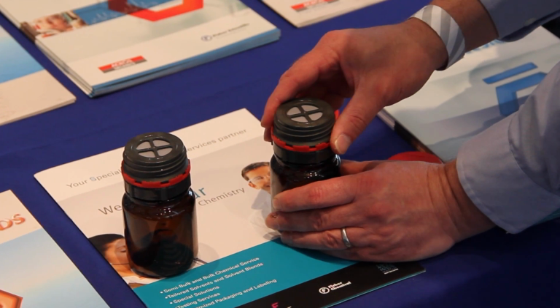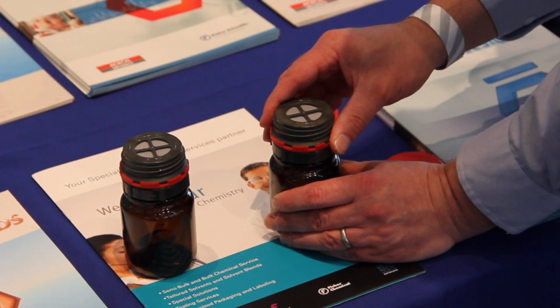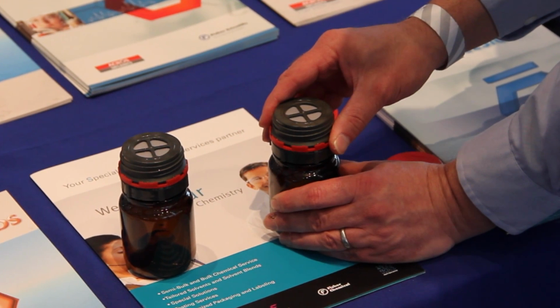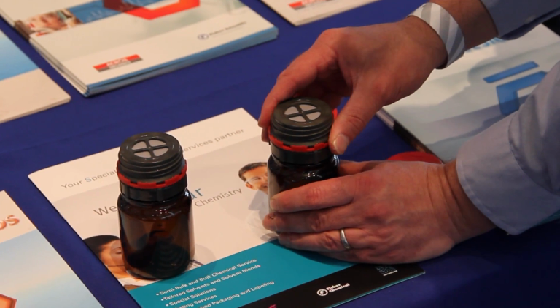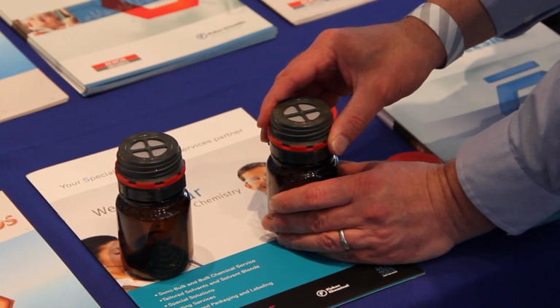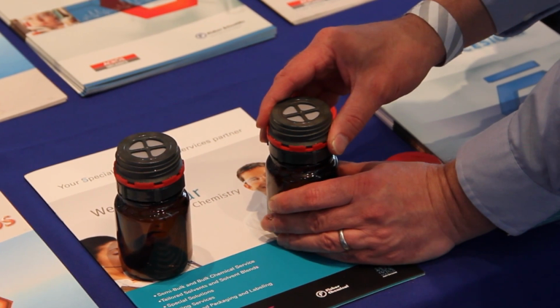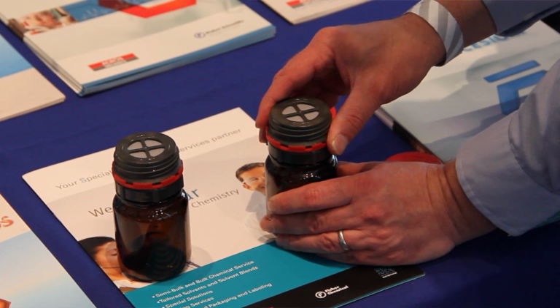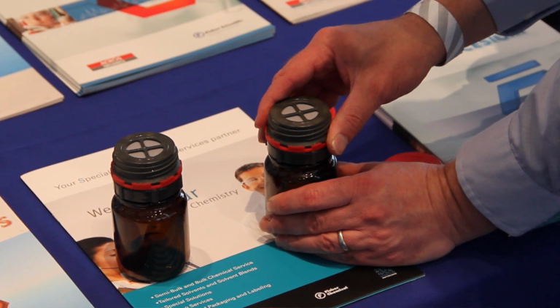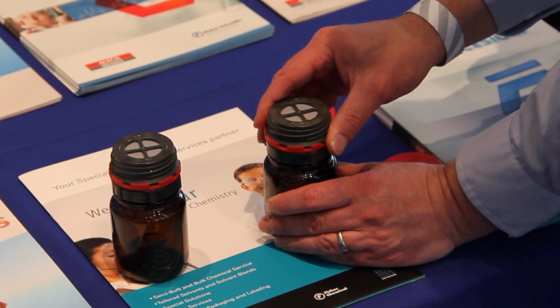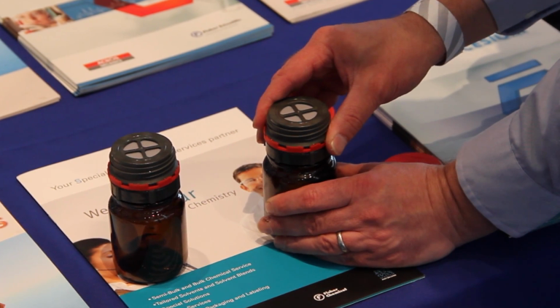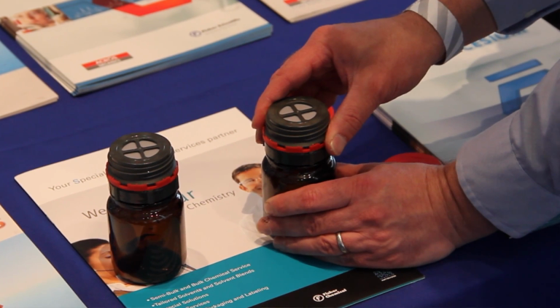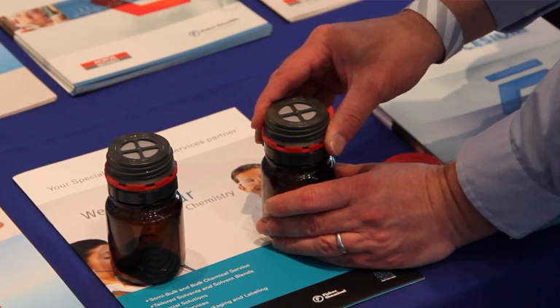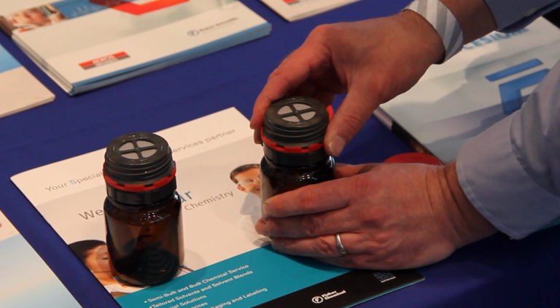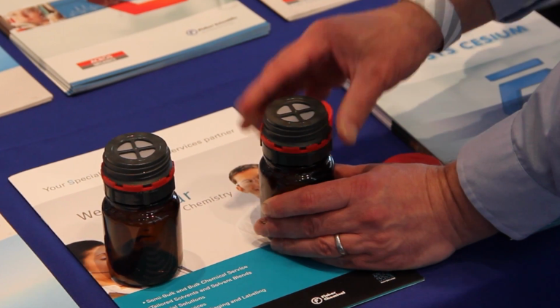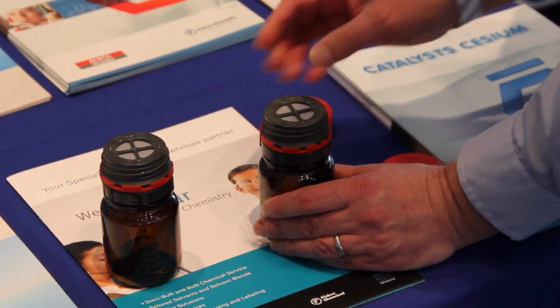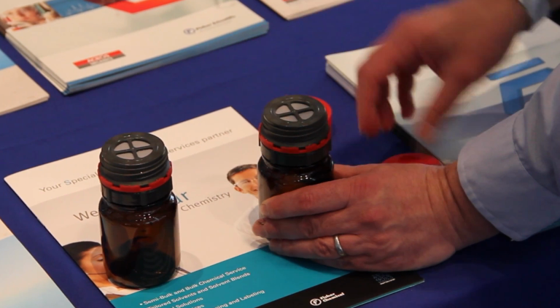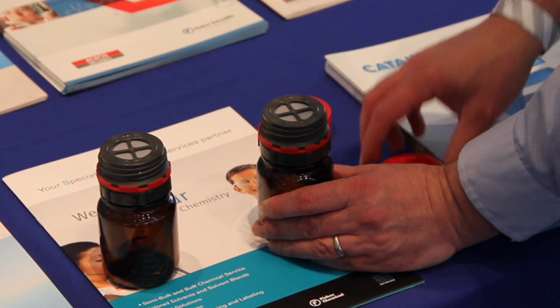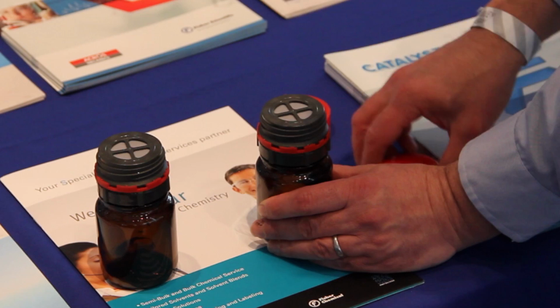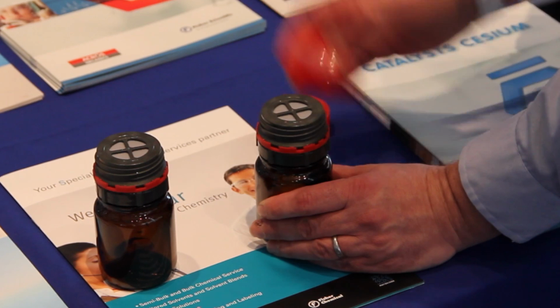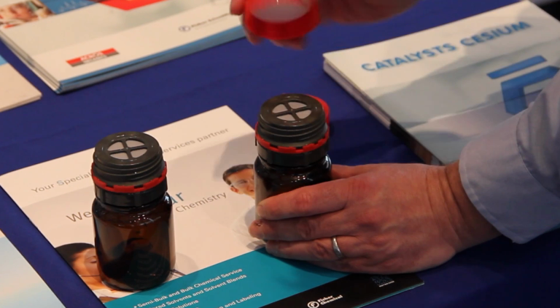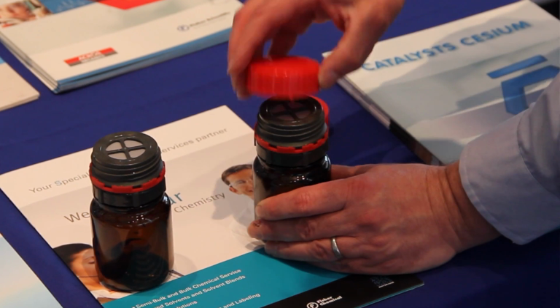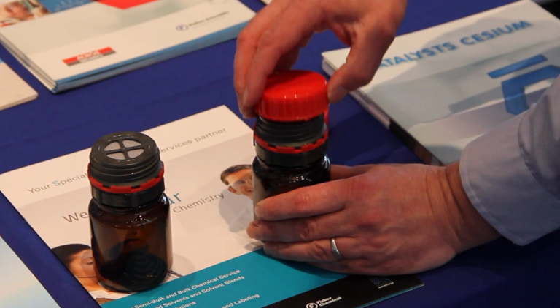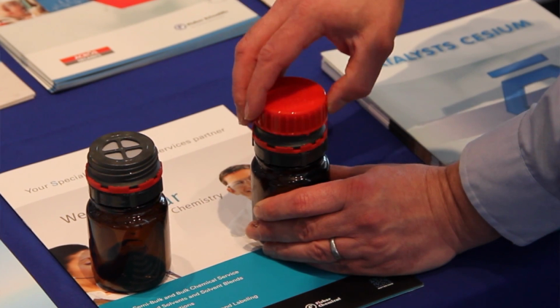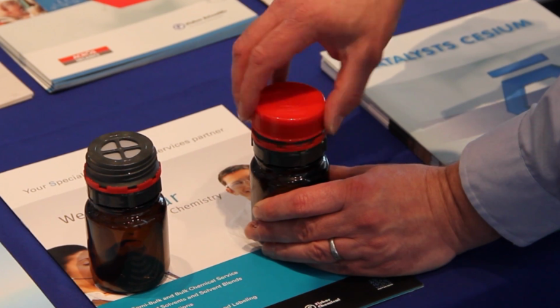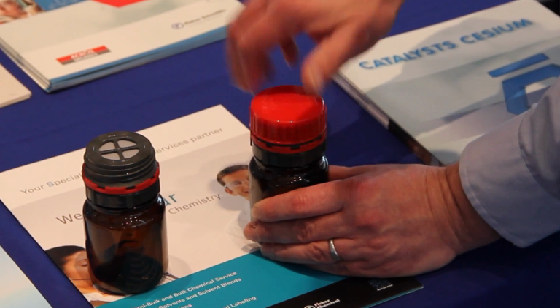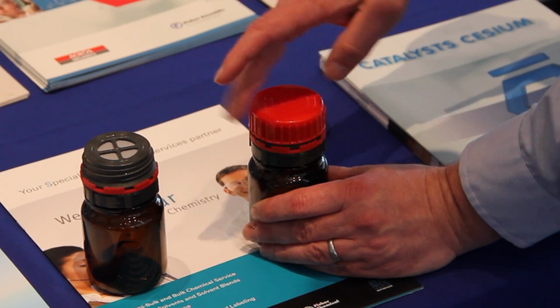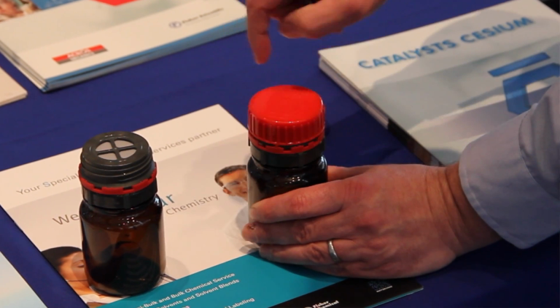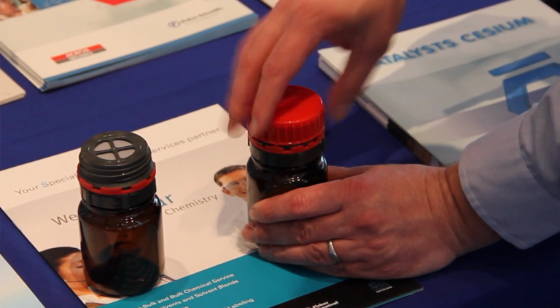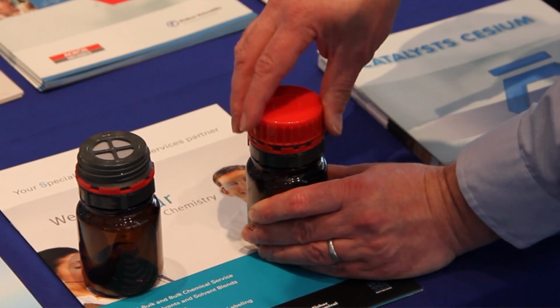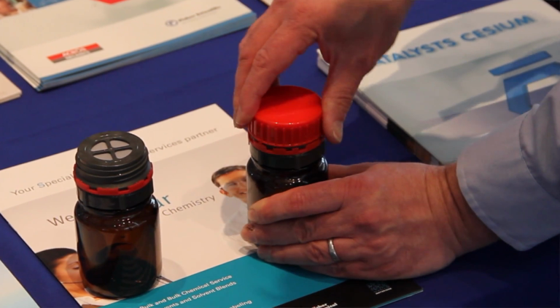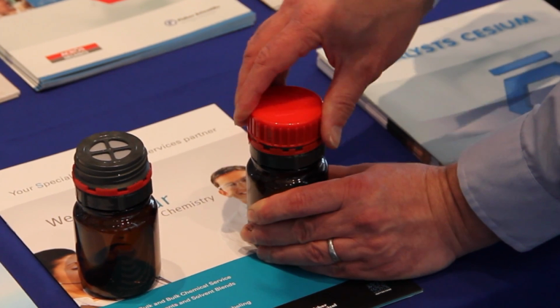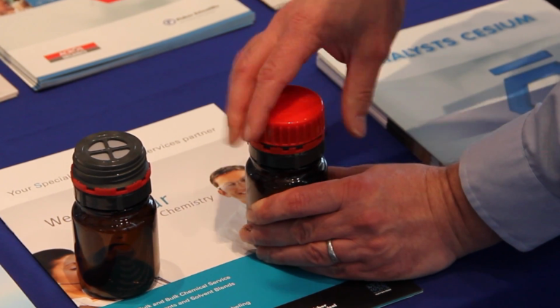Then we have an over cap that fits over that, and when it's in storage it keeps the product dry for a long time and saves on wastage.